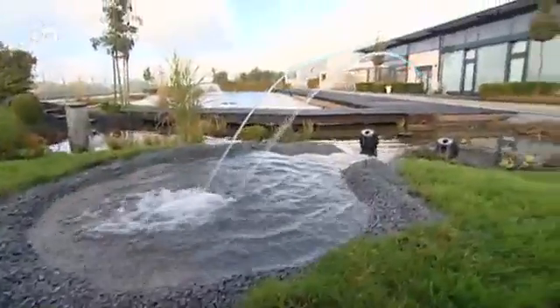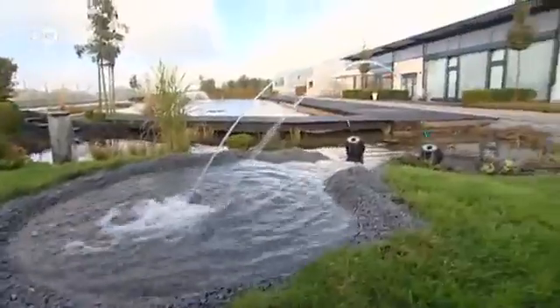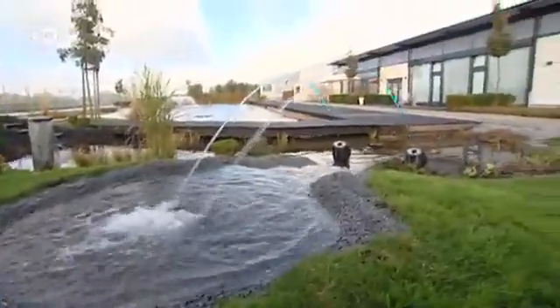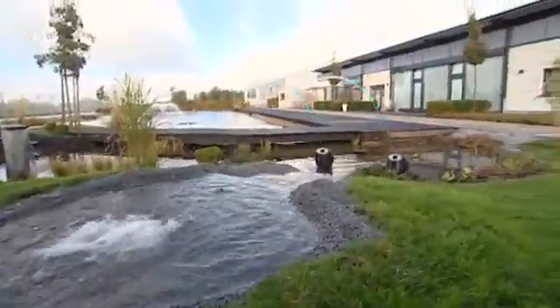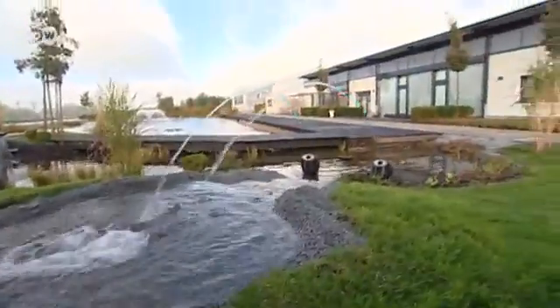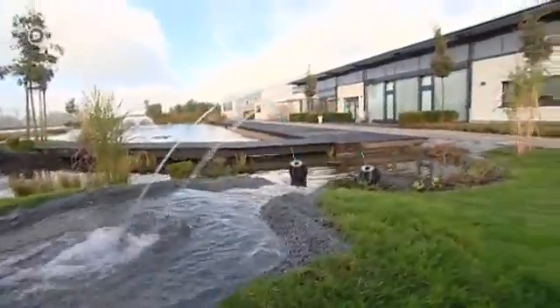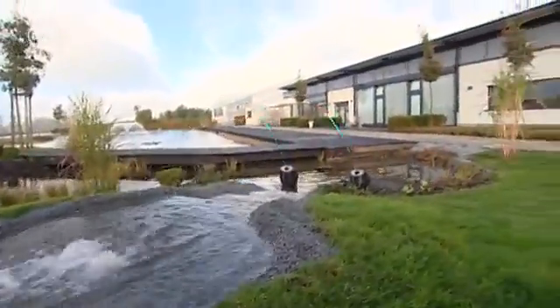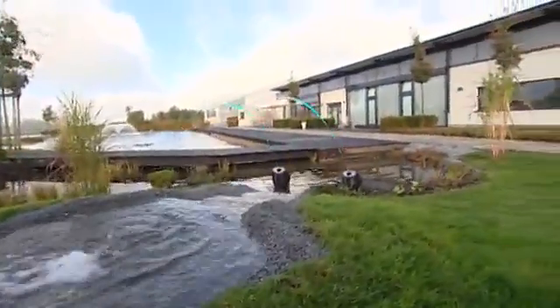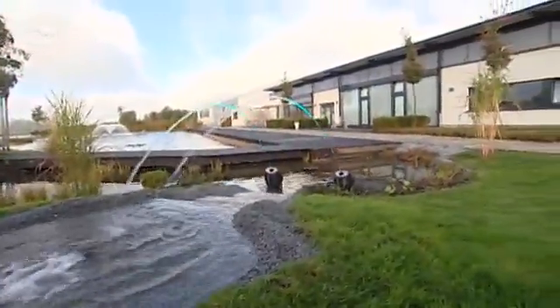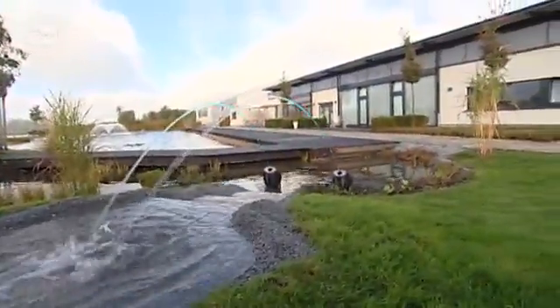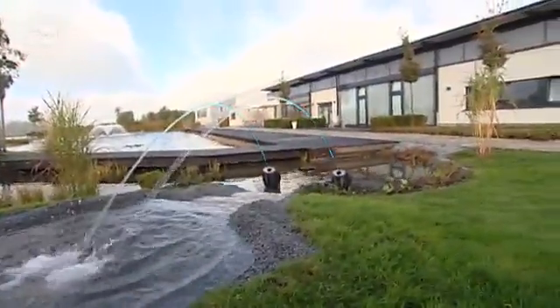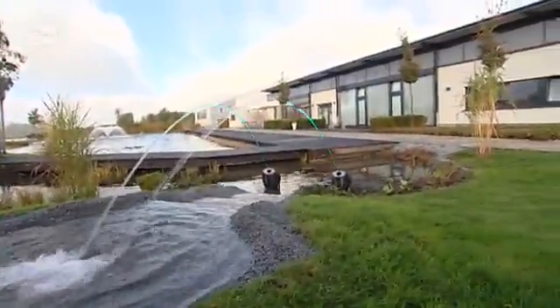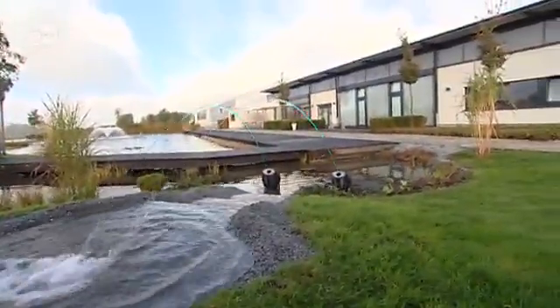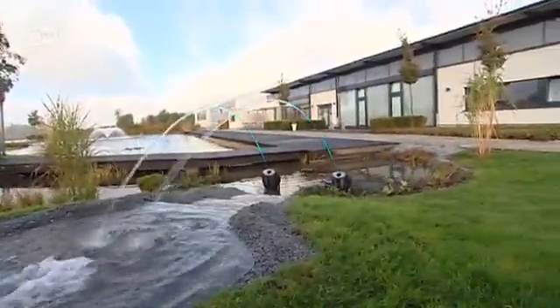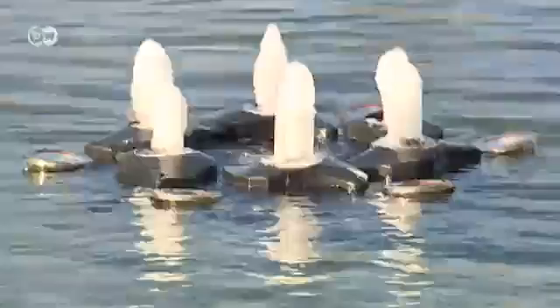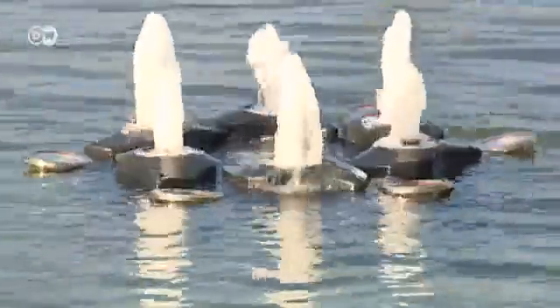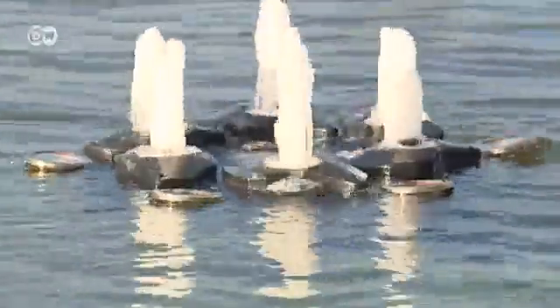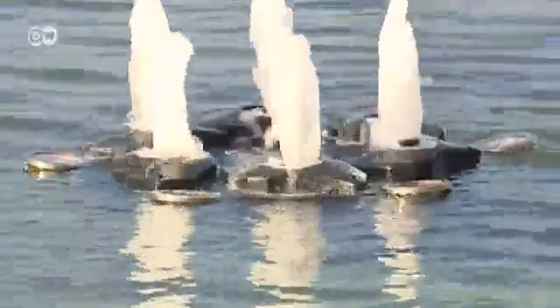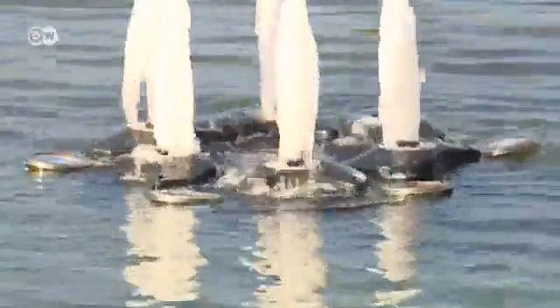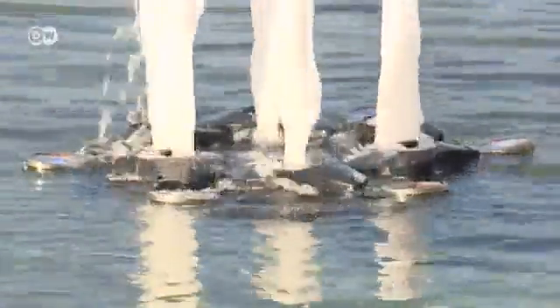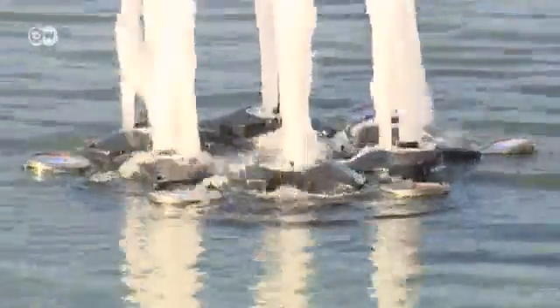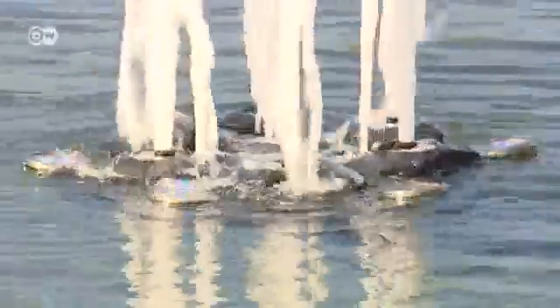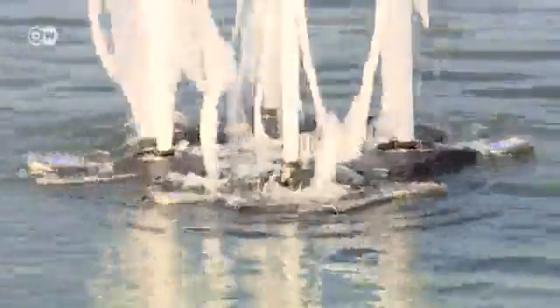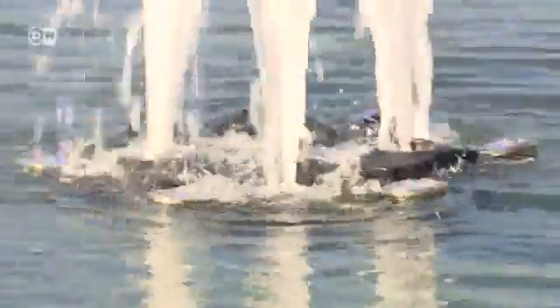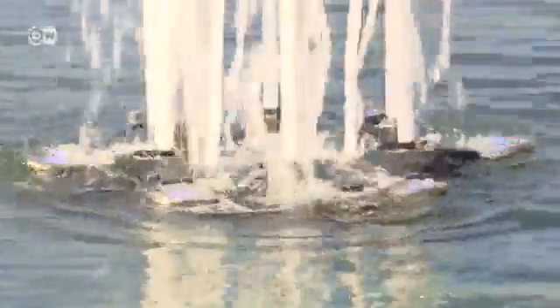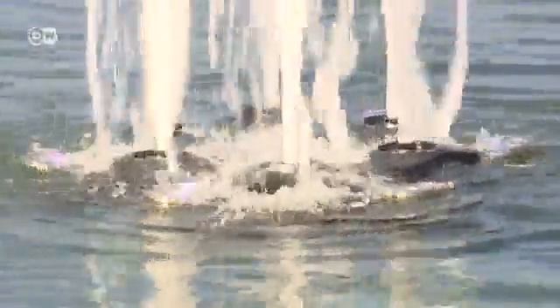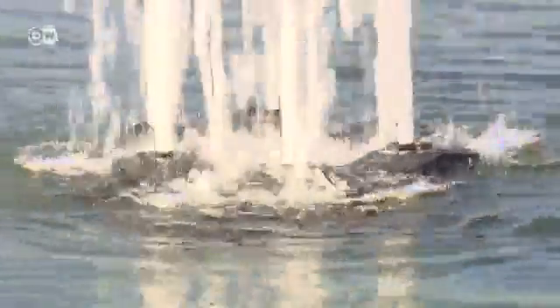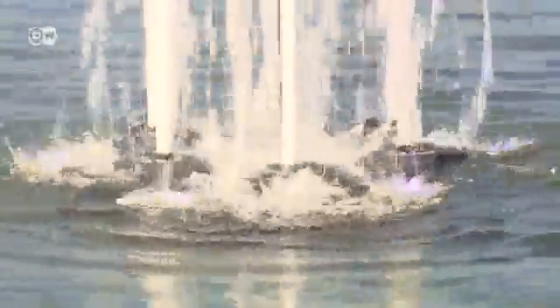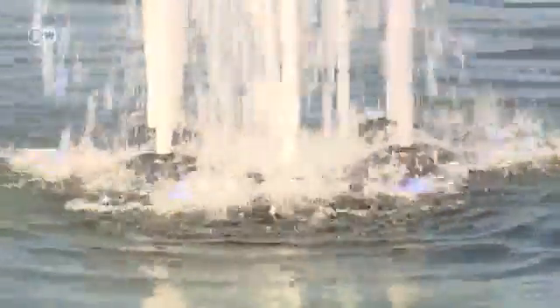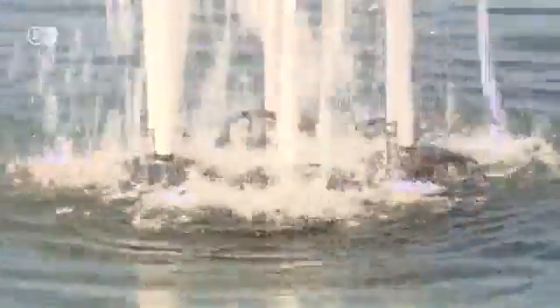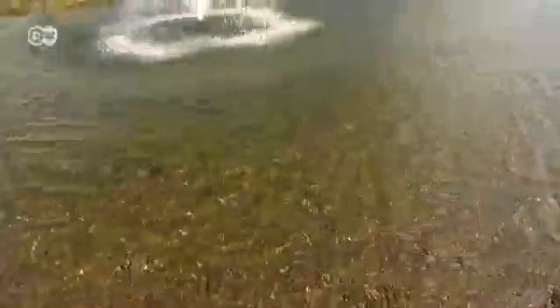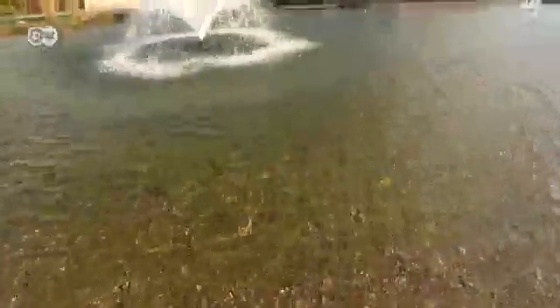It's not rocket science. These fountains run on simple garden pump technology — the same technology used to filter ponds.